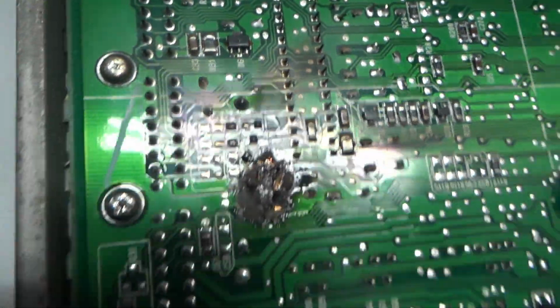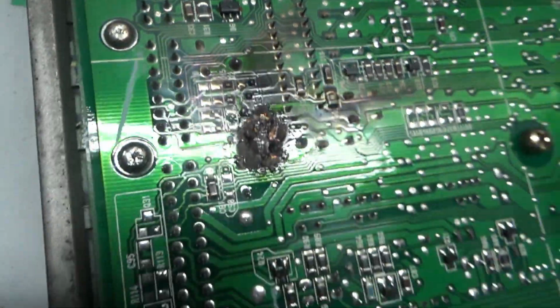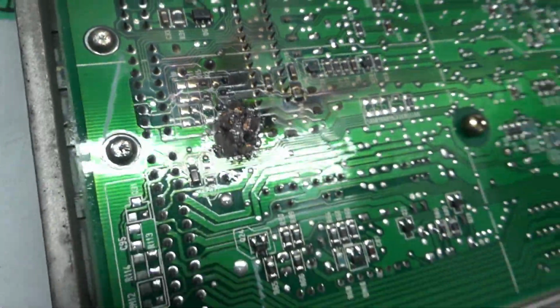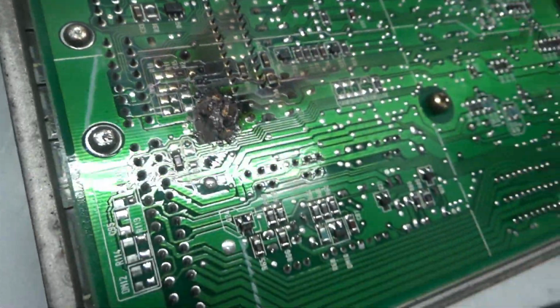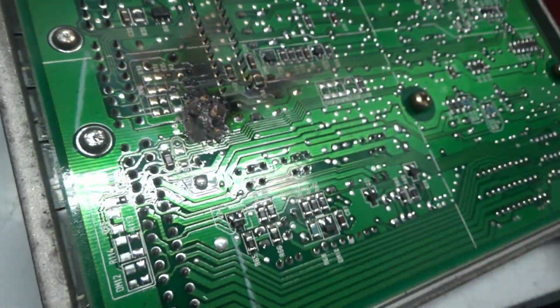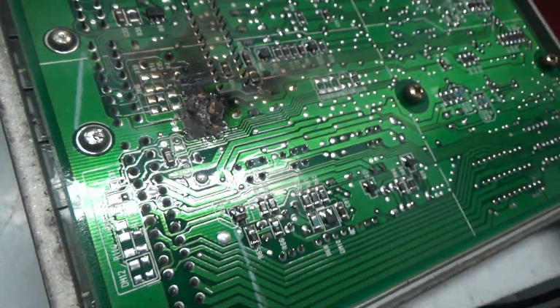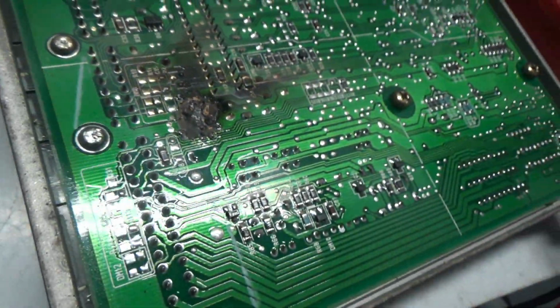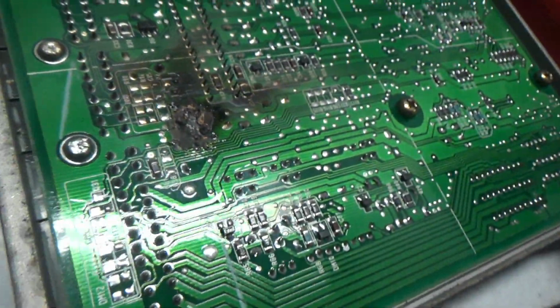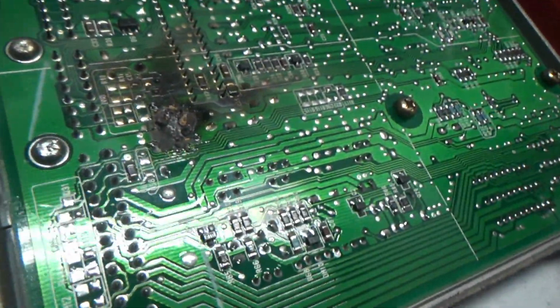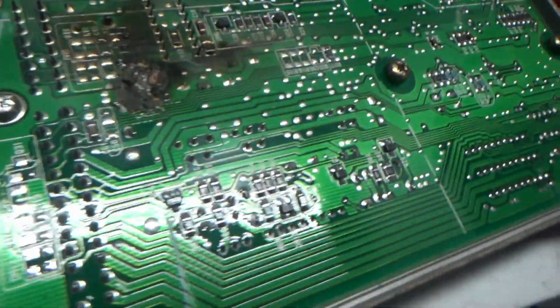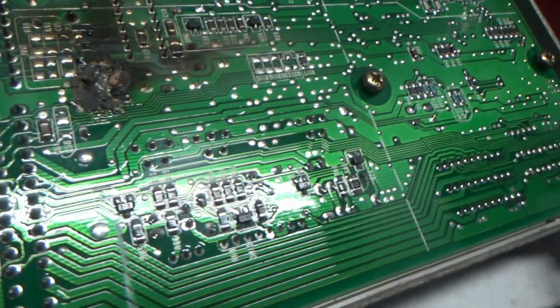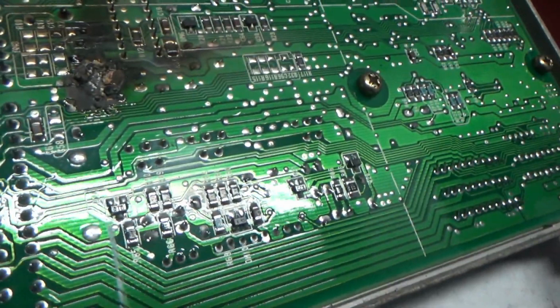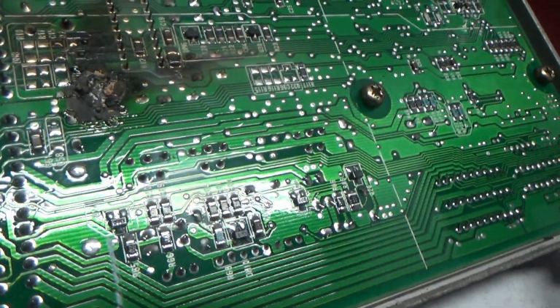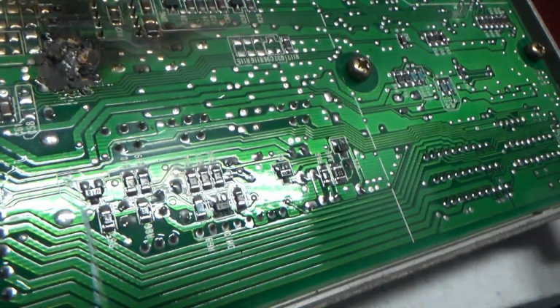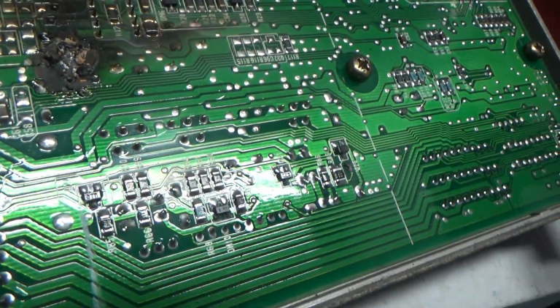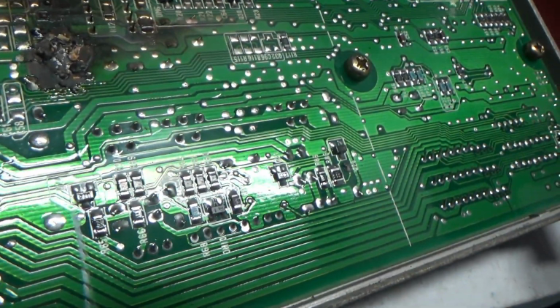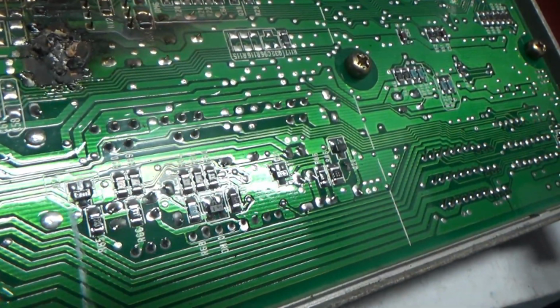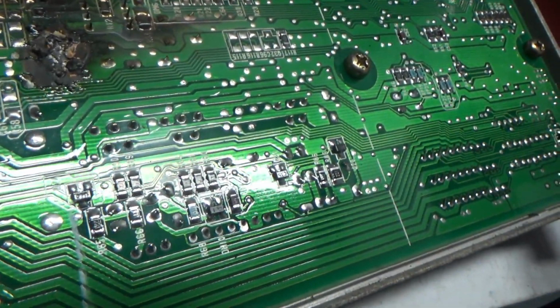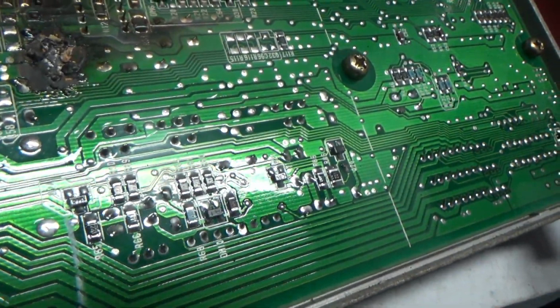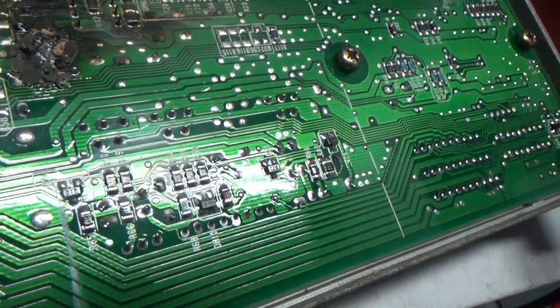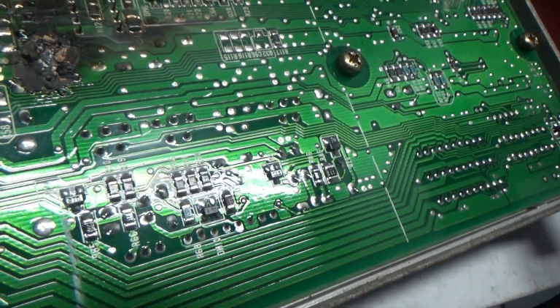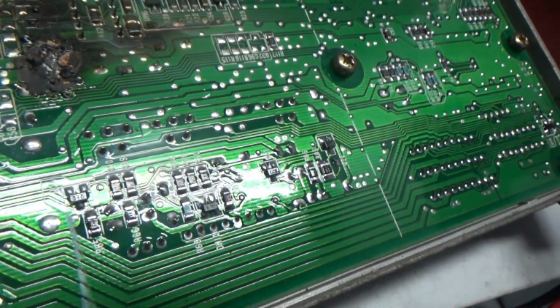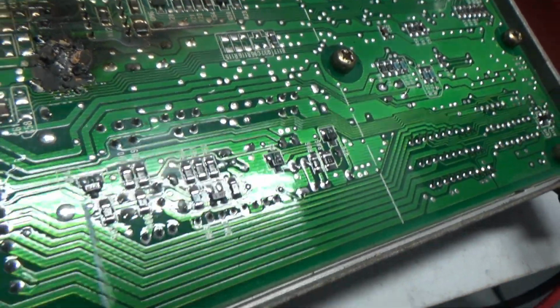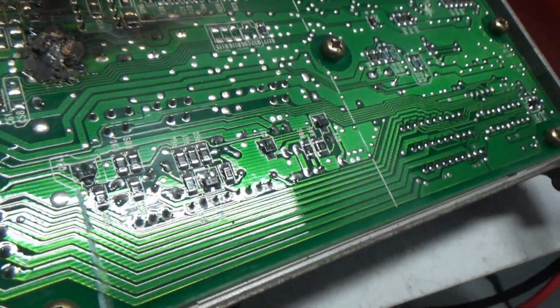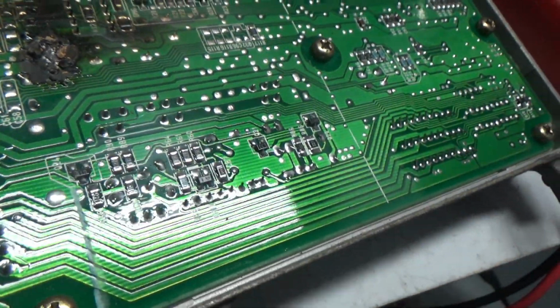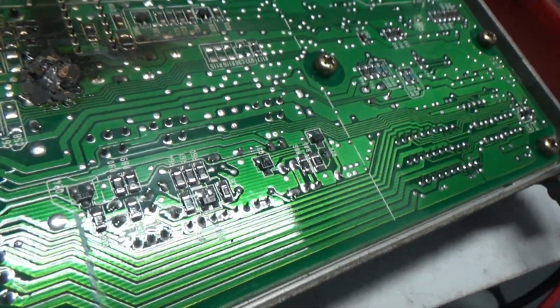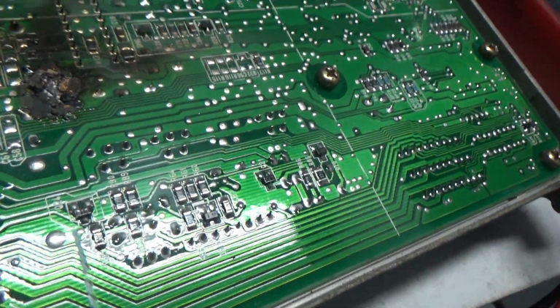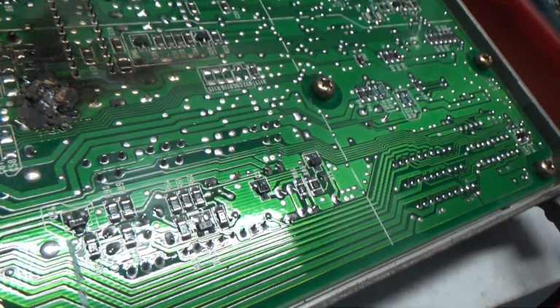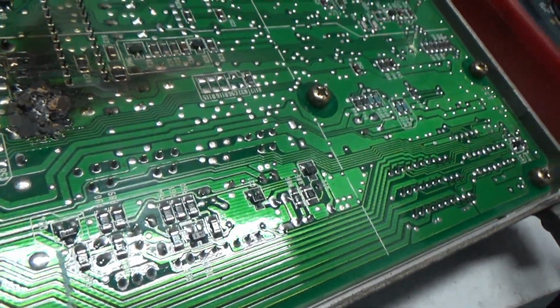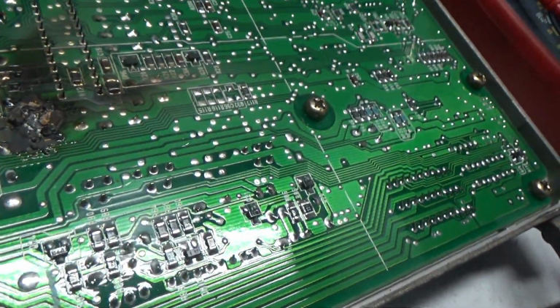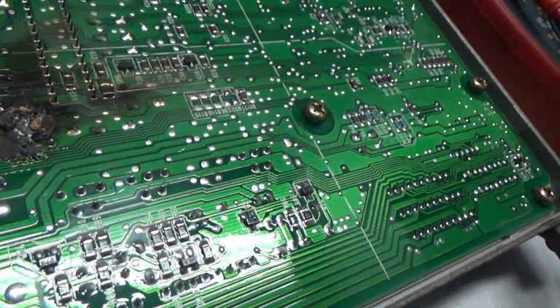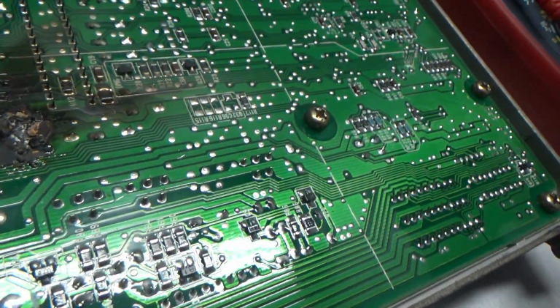Looks pretty bad. I'm going to see if I can clean this up and we'll be back.